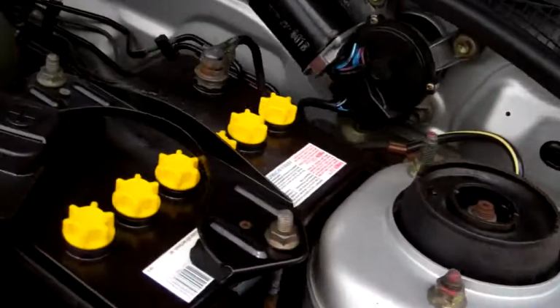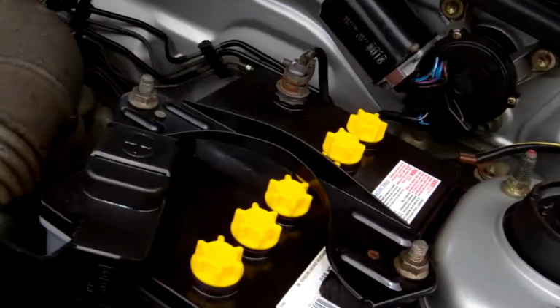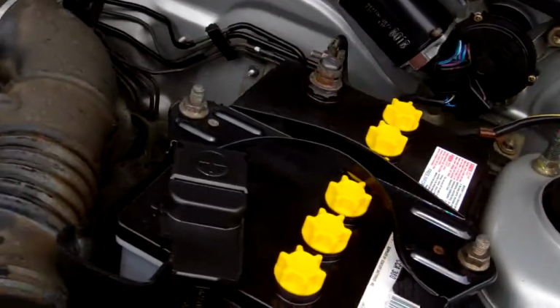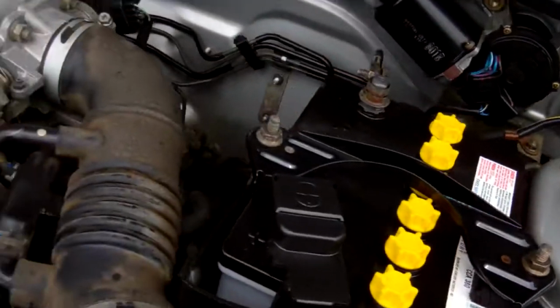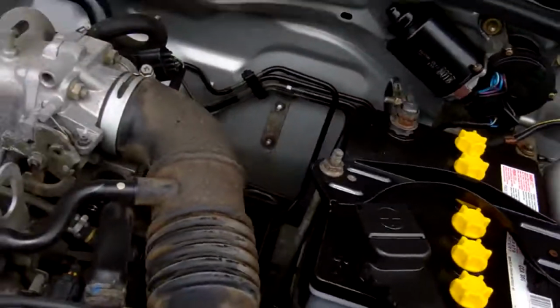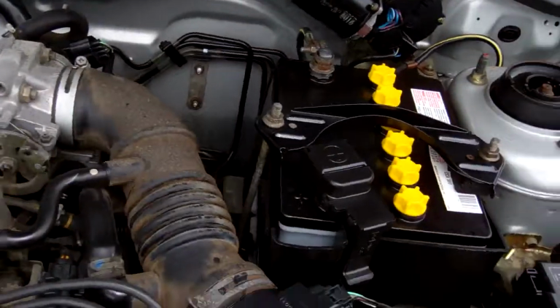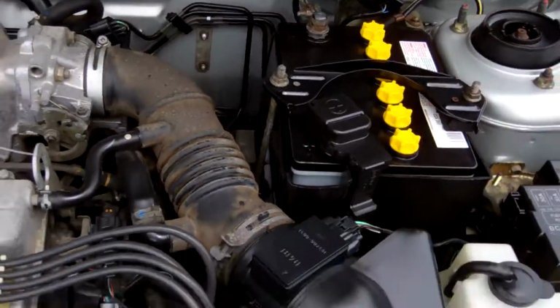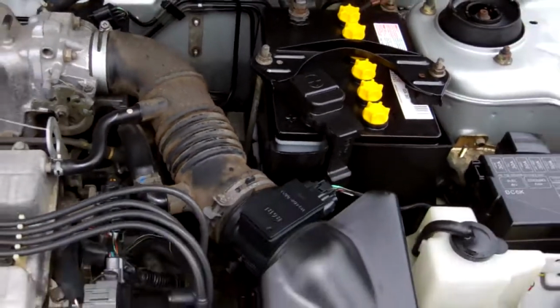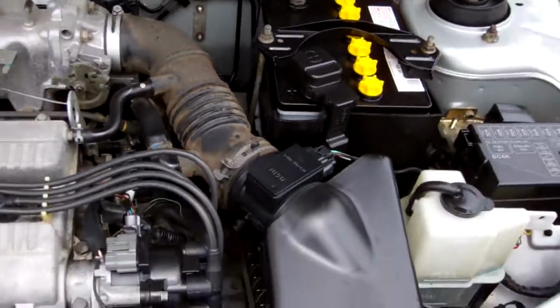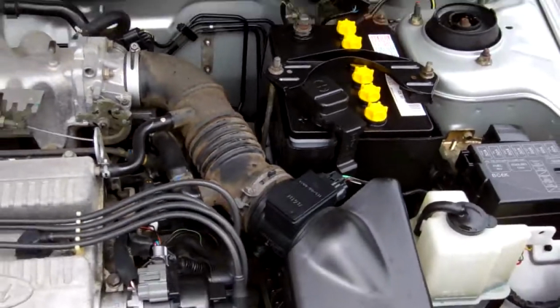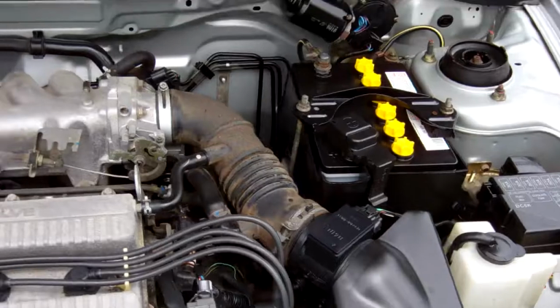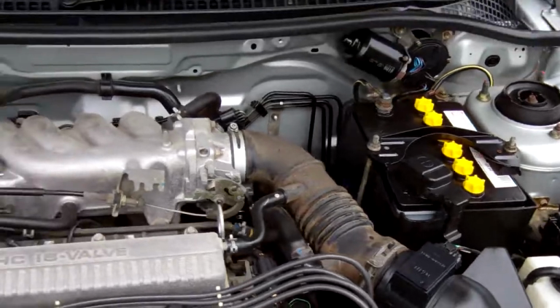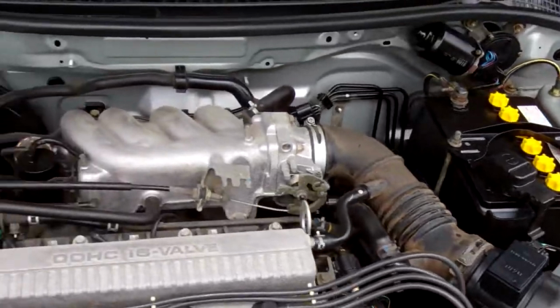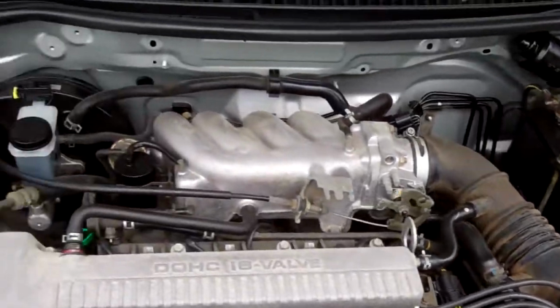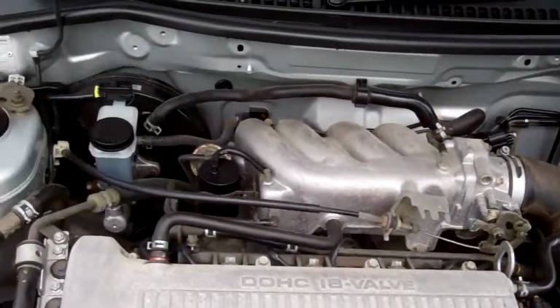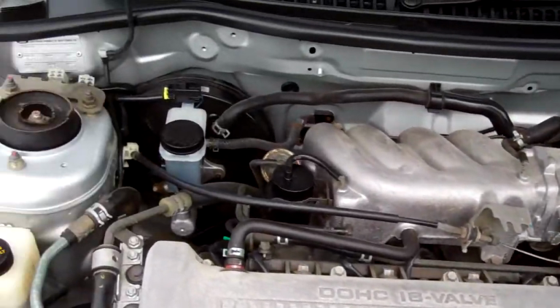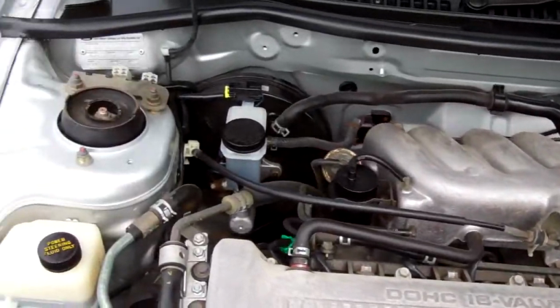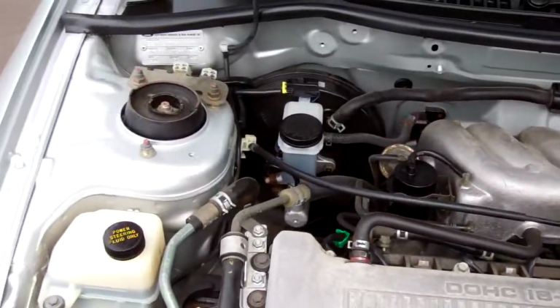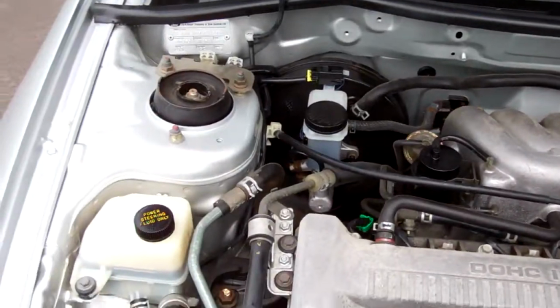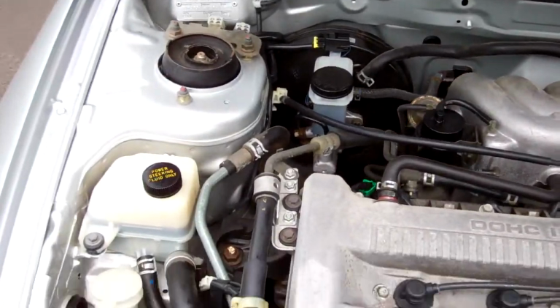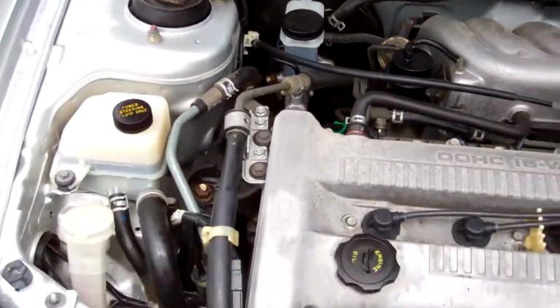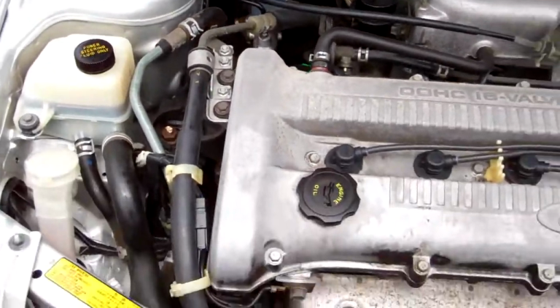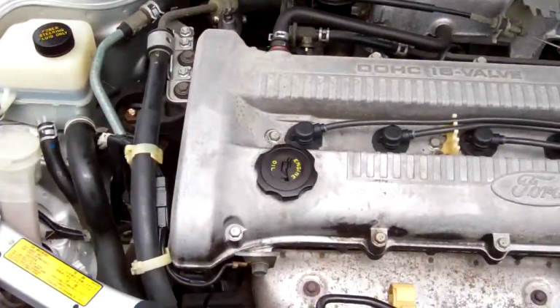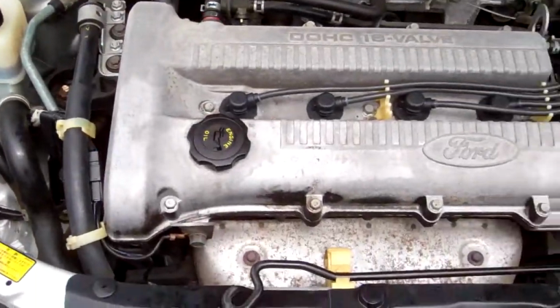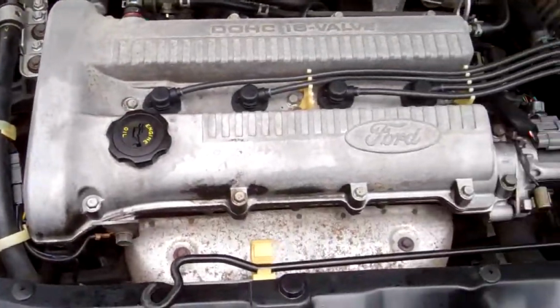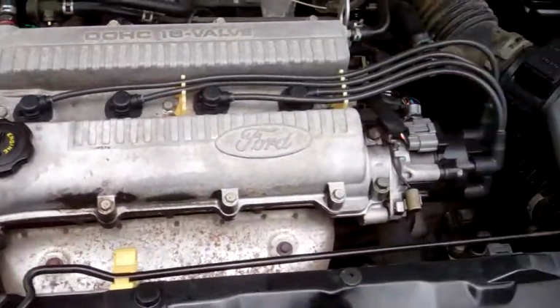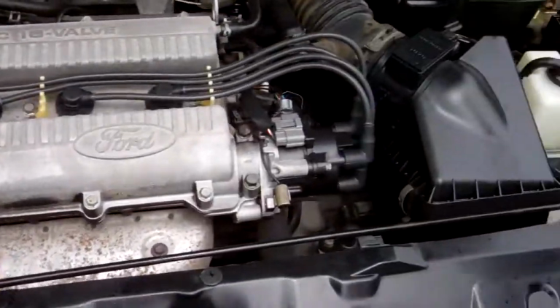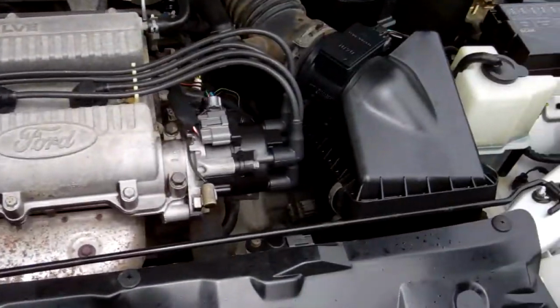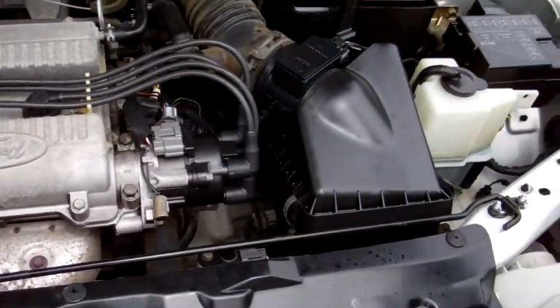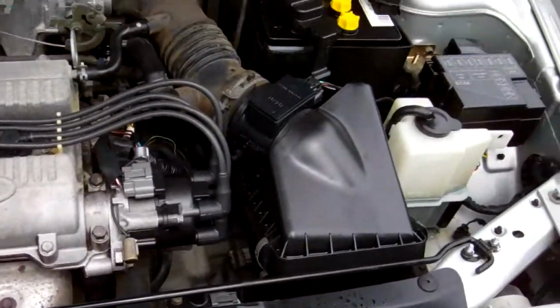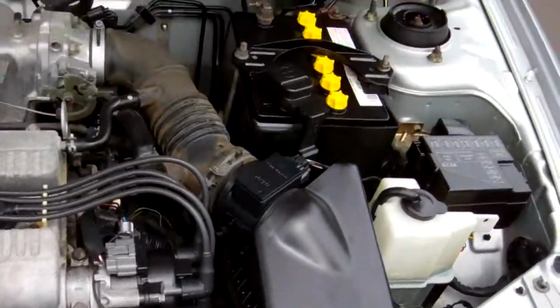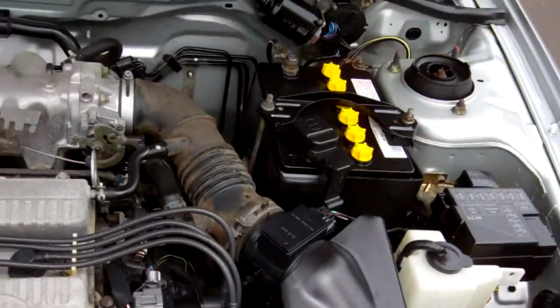If you come in here, here's the engine bay. Everything looks as it should.